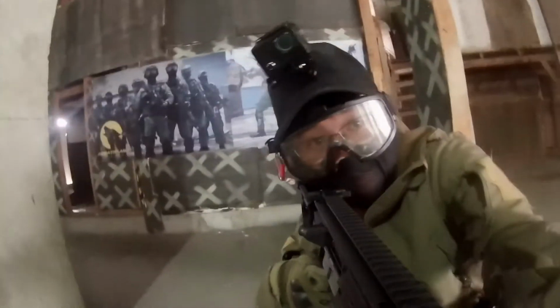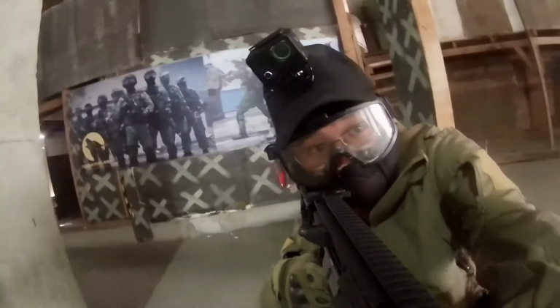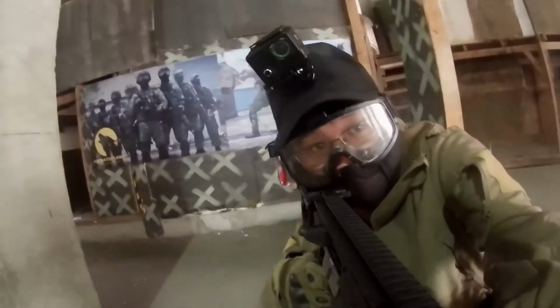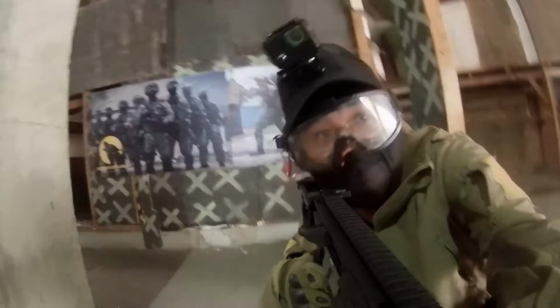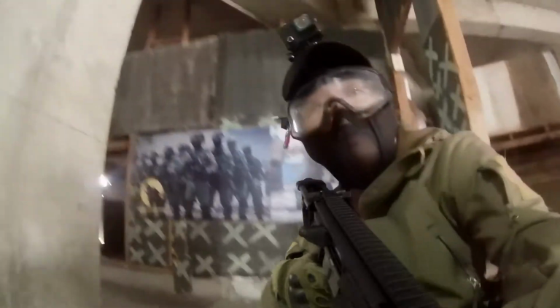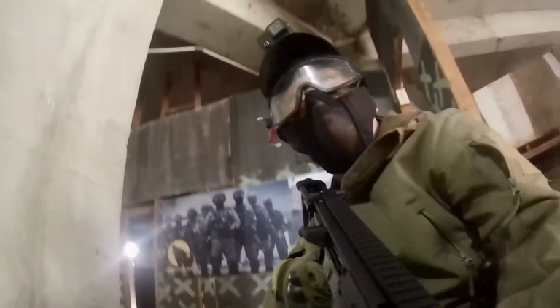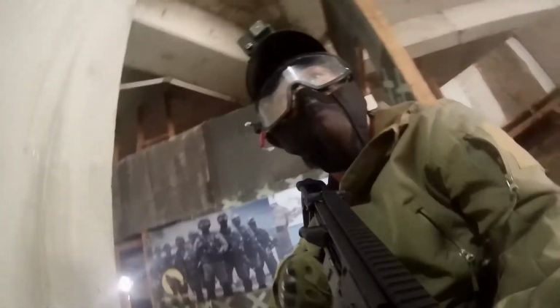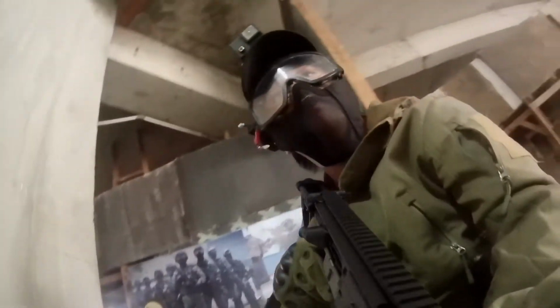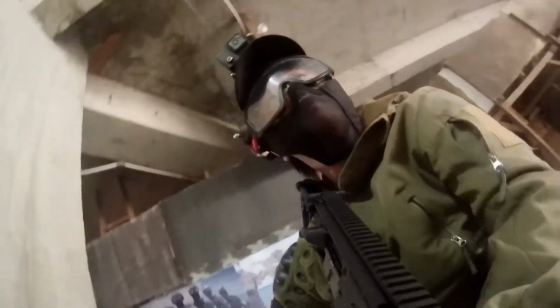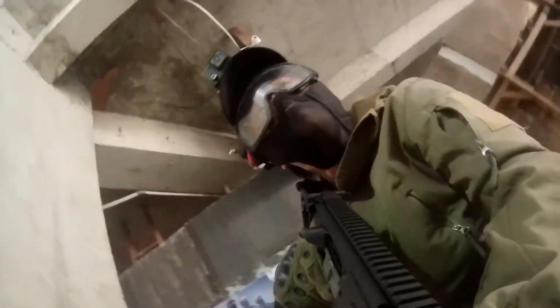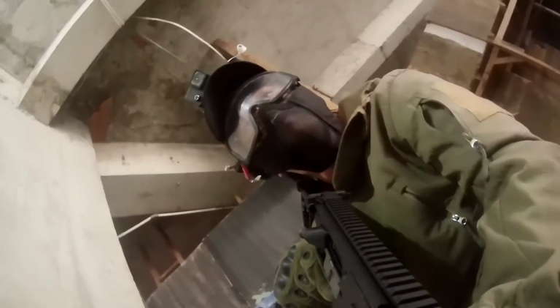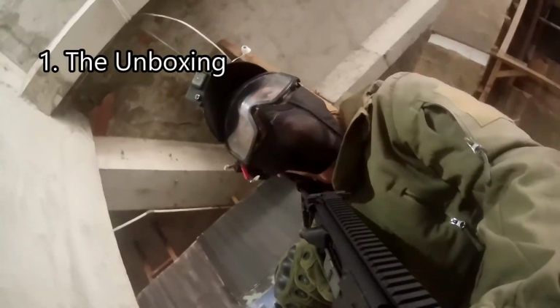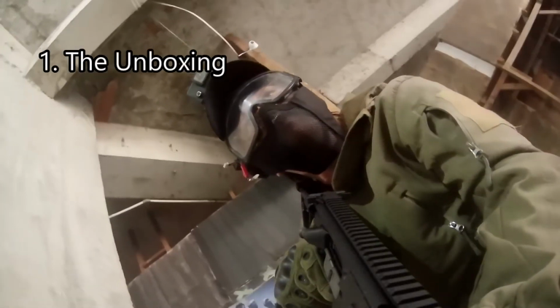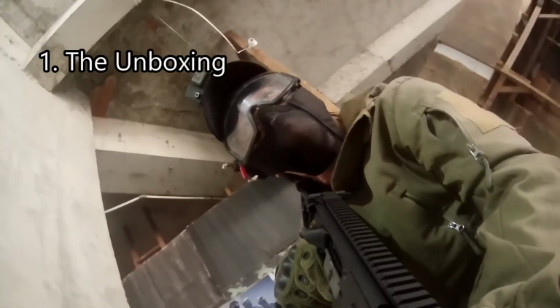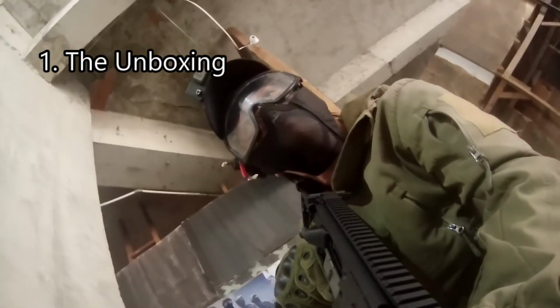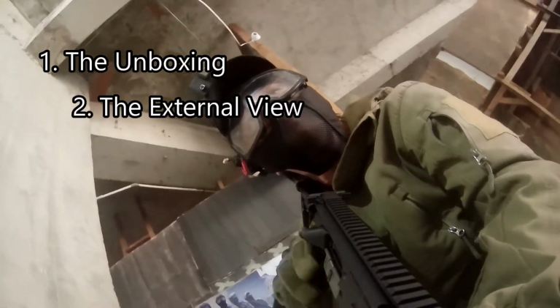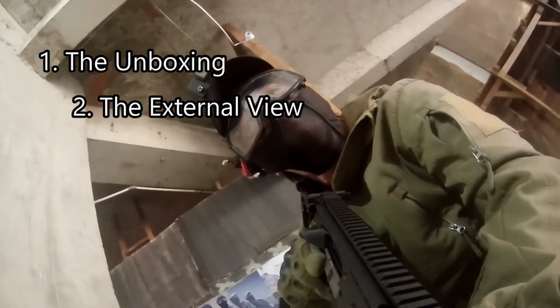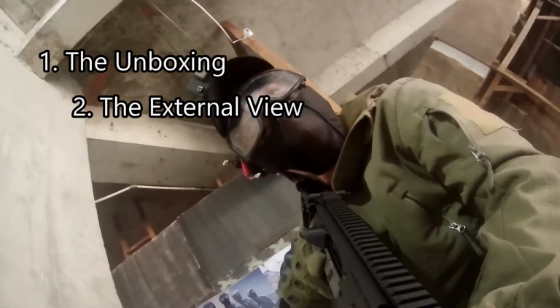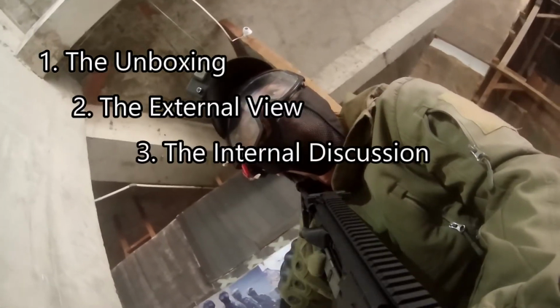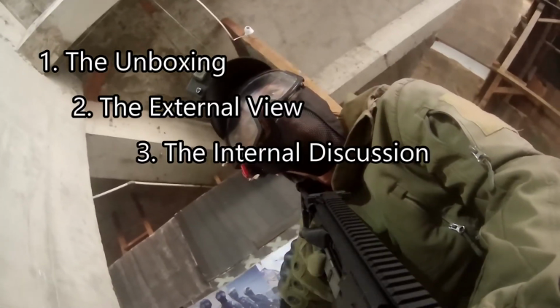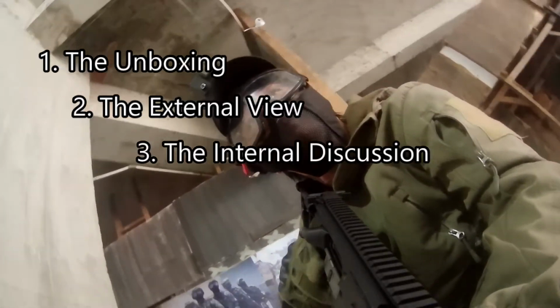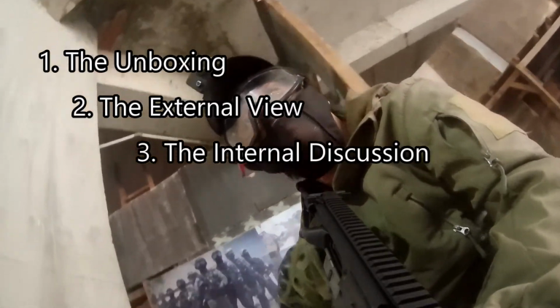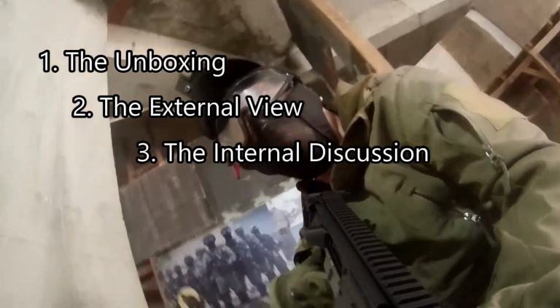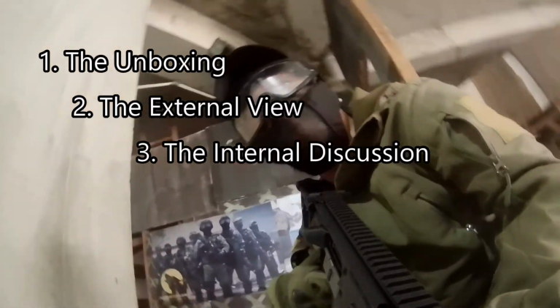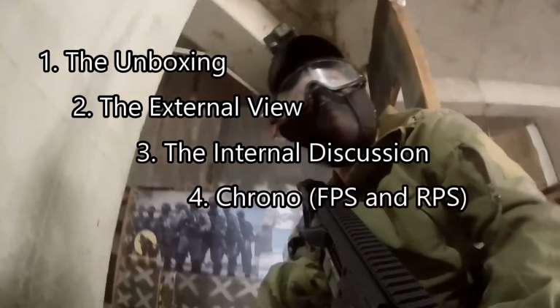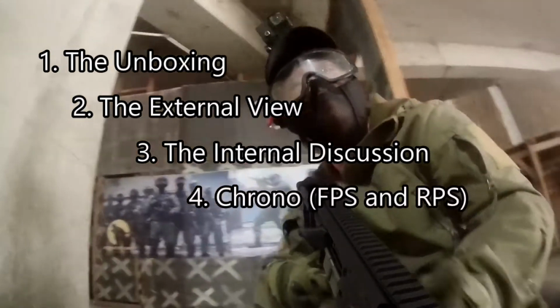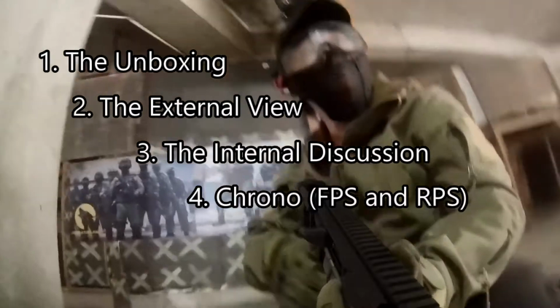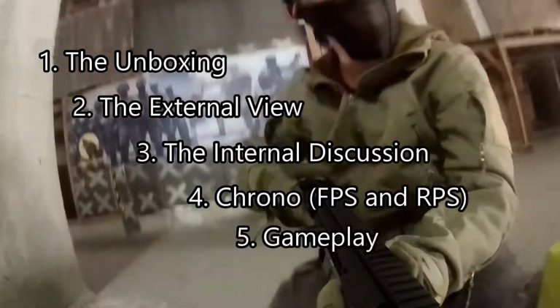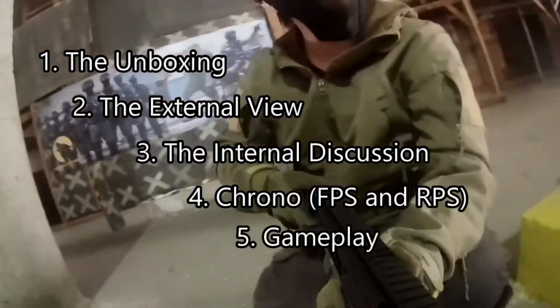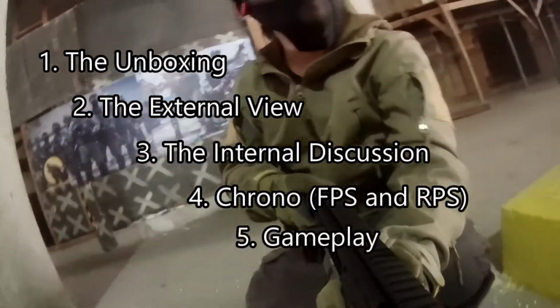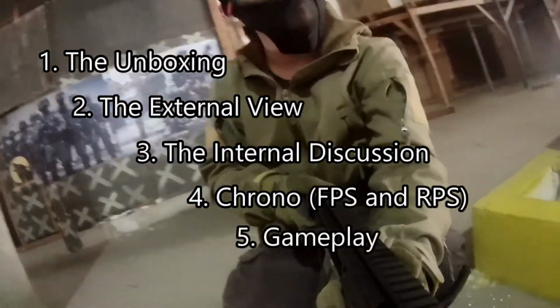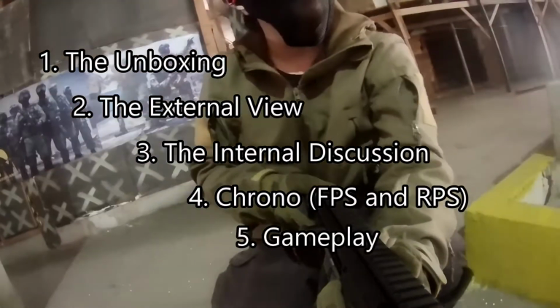This video has 6 sections: the unboxing, the external view, internal discussion, chrono, gameplay, and the conclusion.